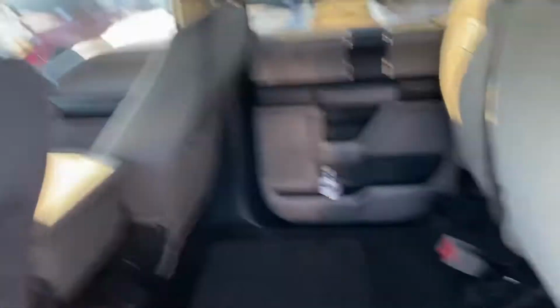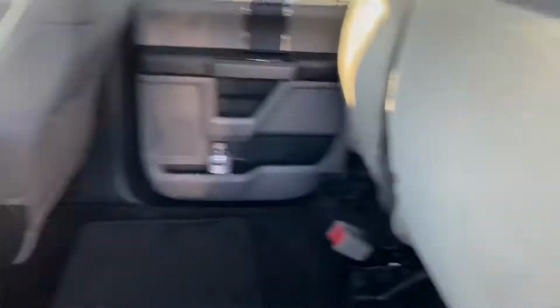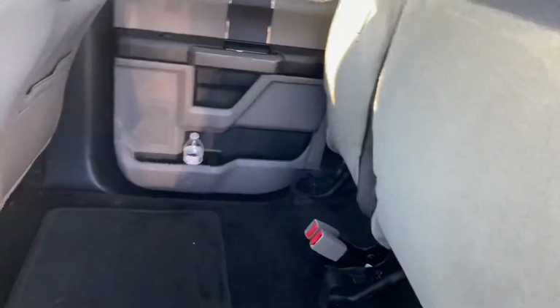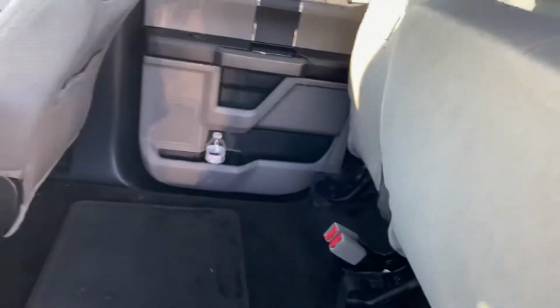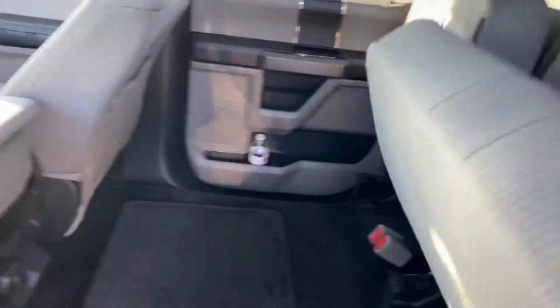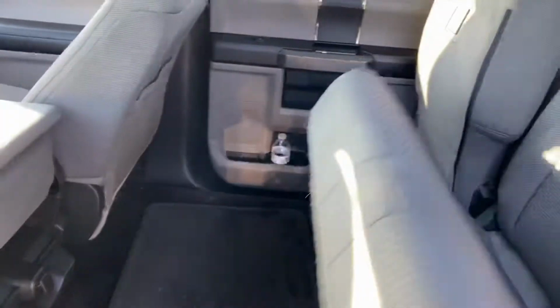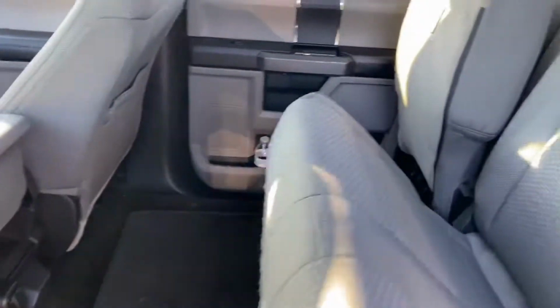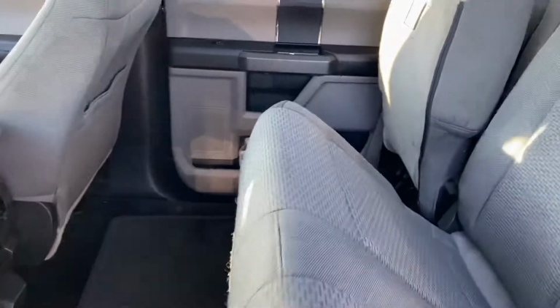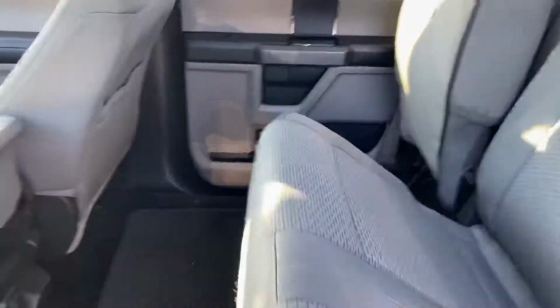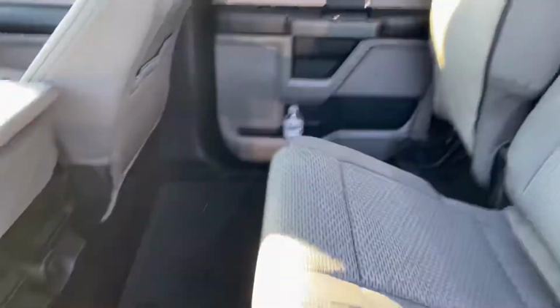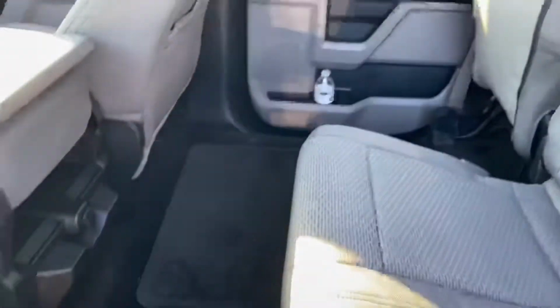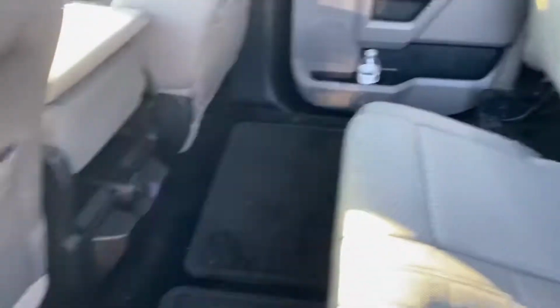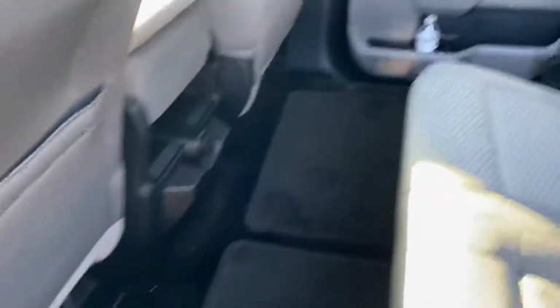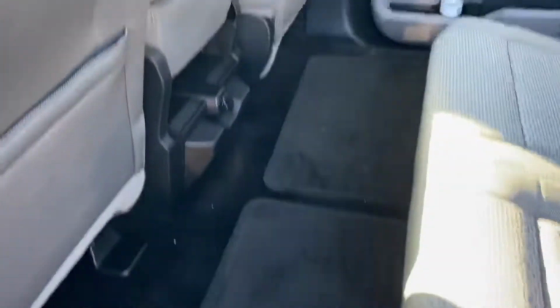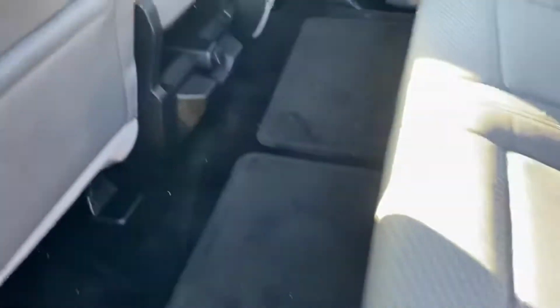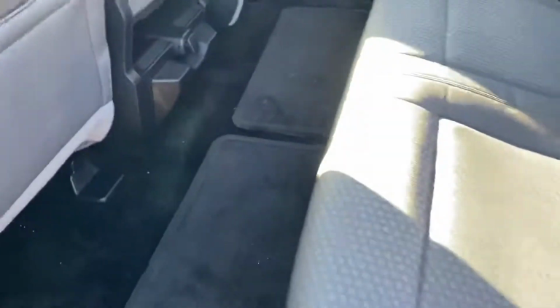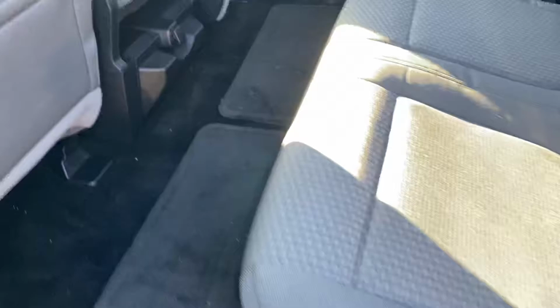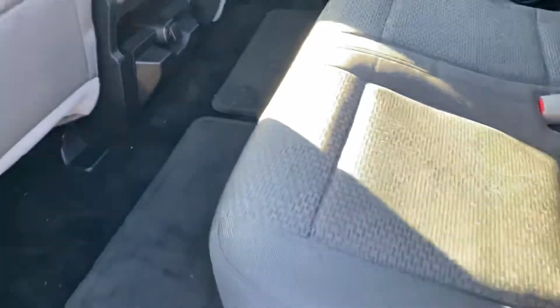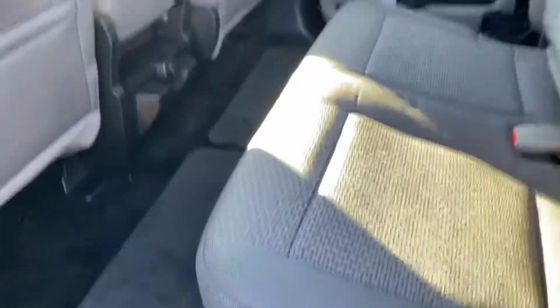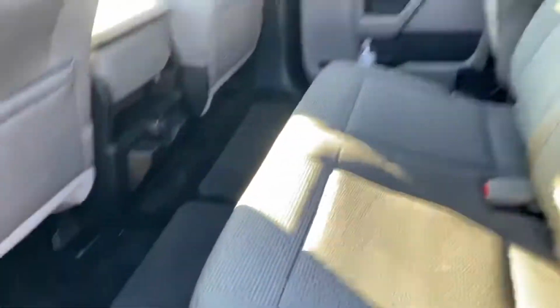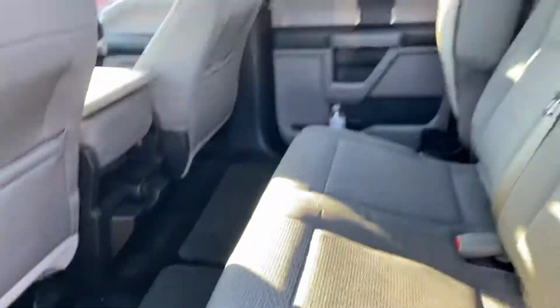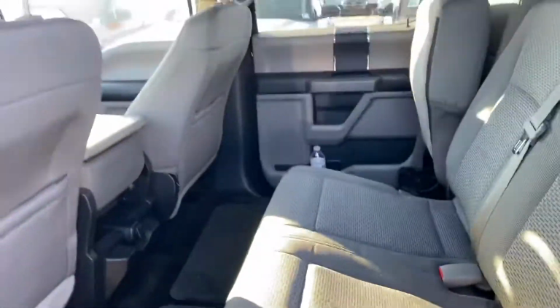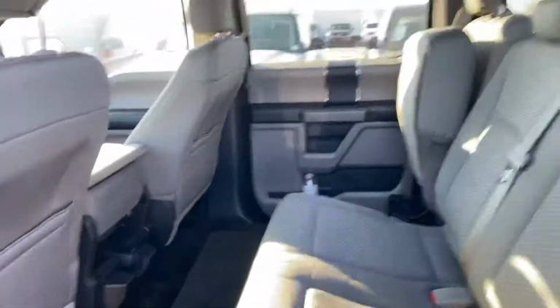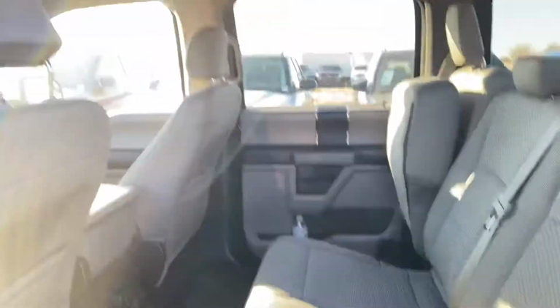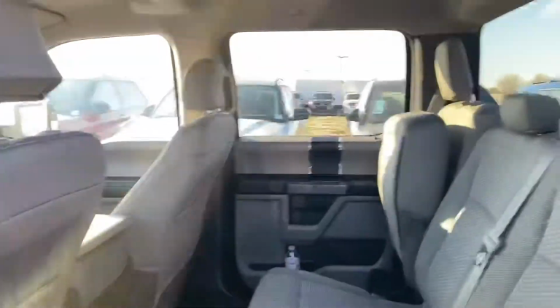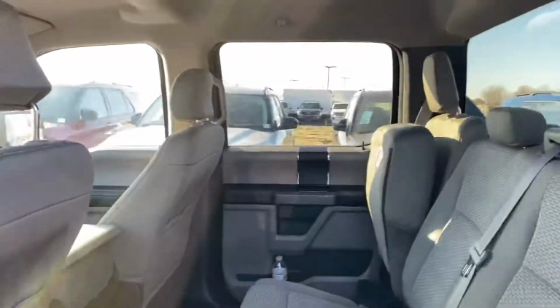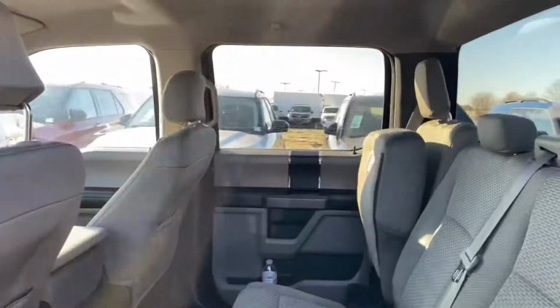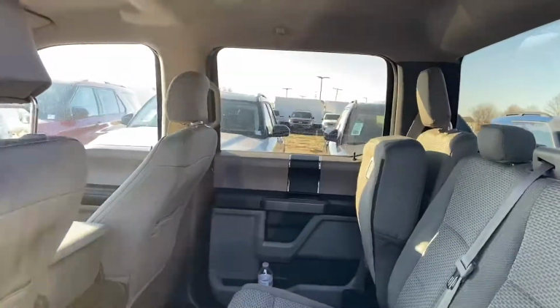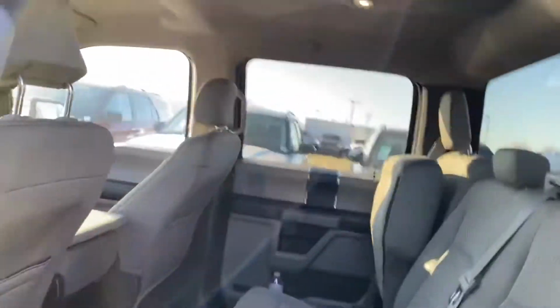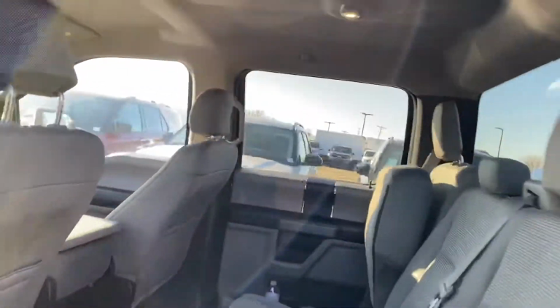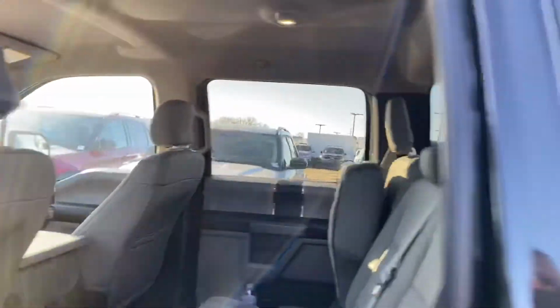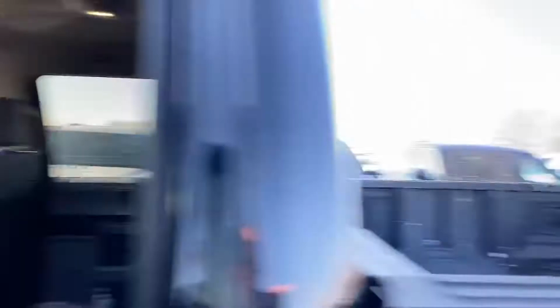These seats do fold up, giving you lots of cargo space, or you can see they can fold down, and the other ones will go down too.